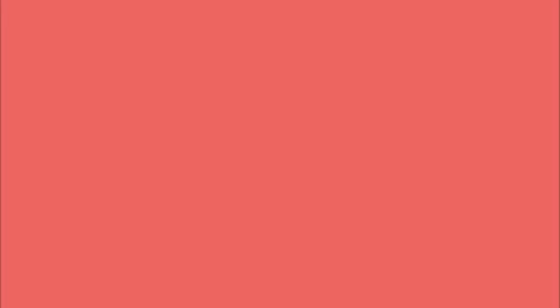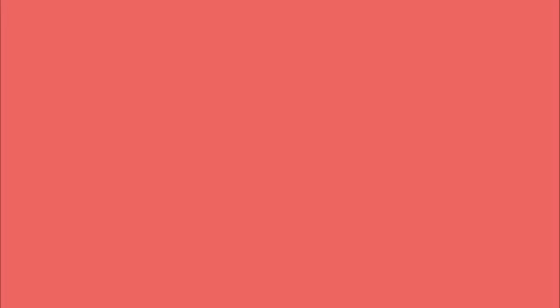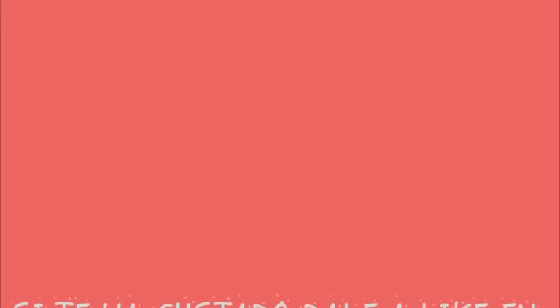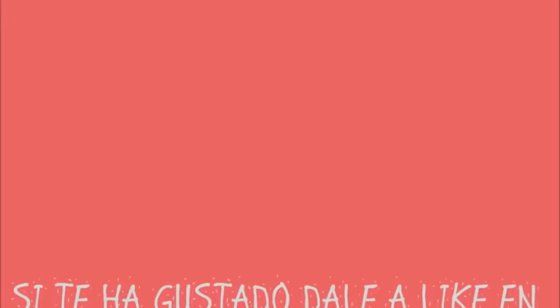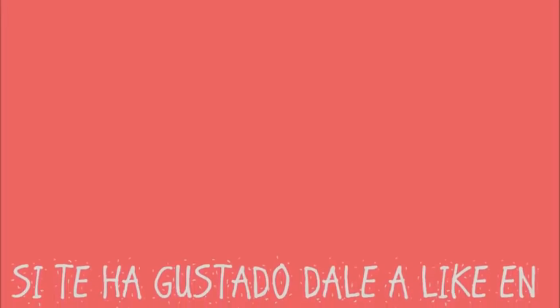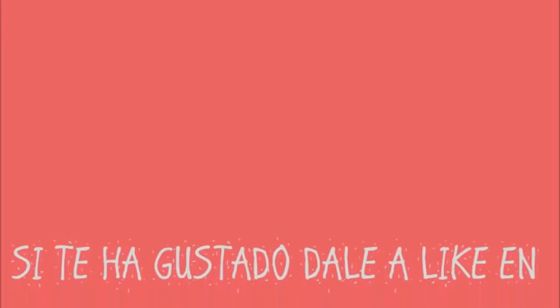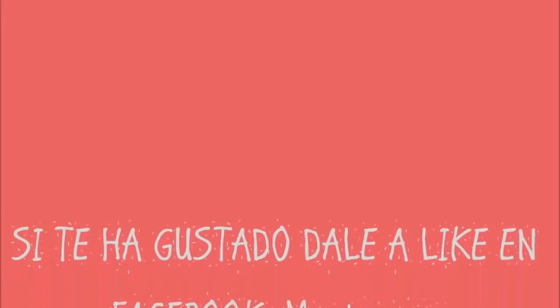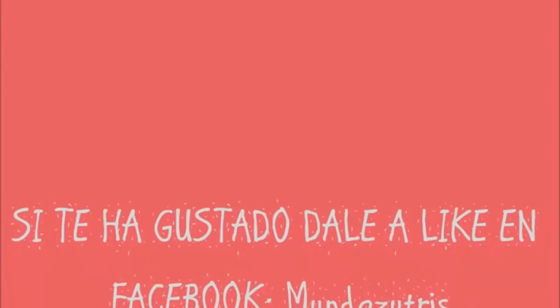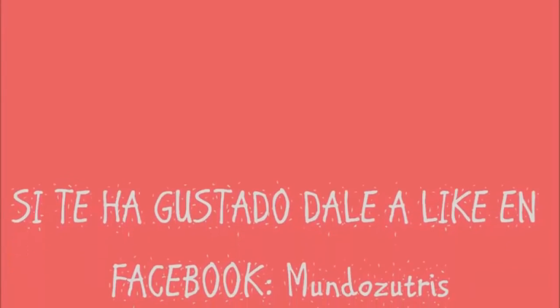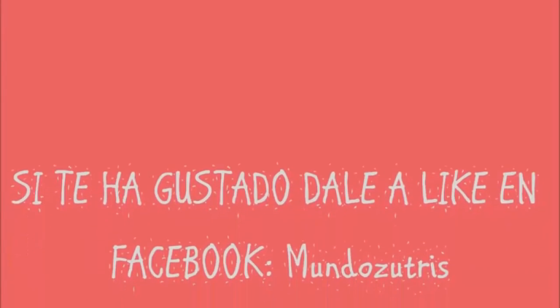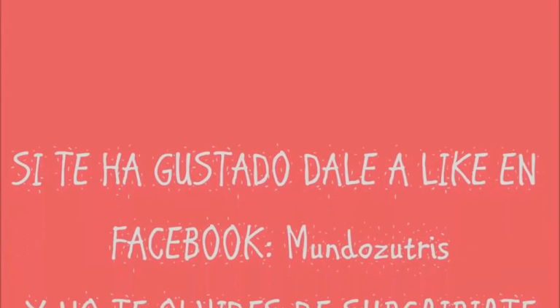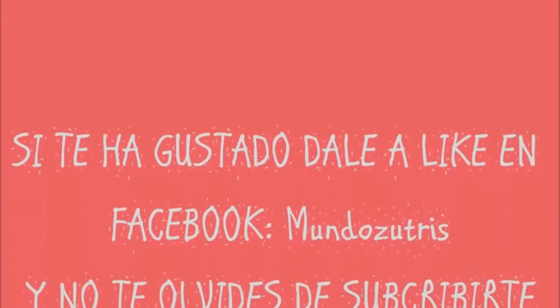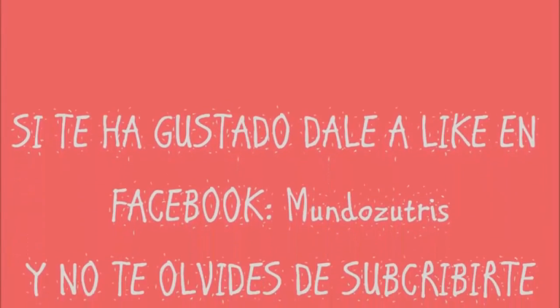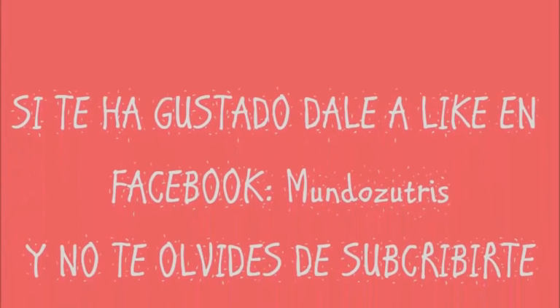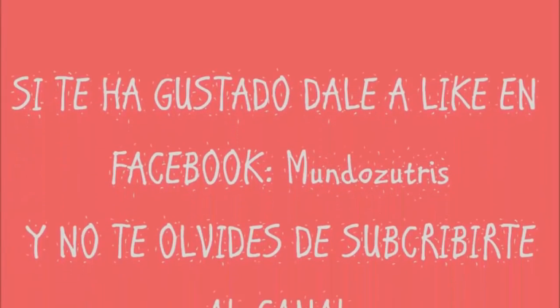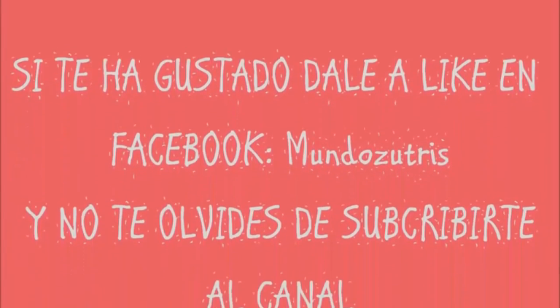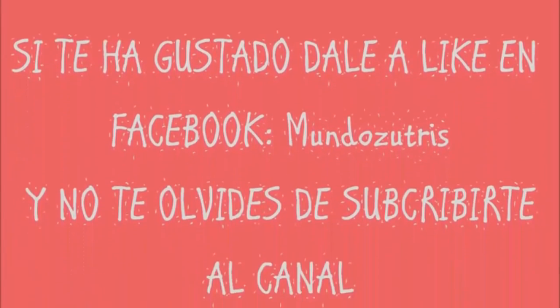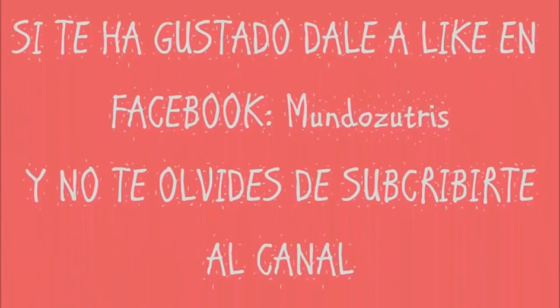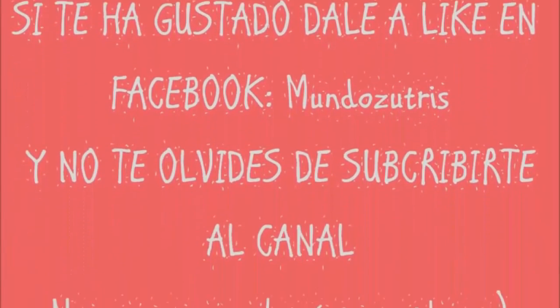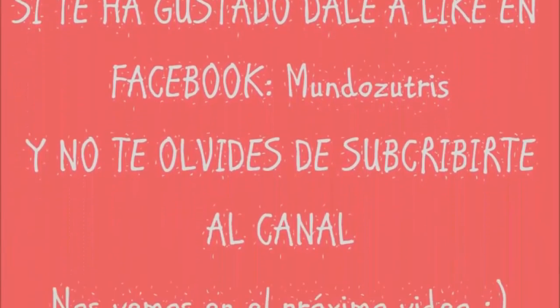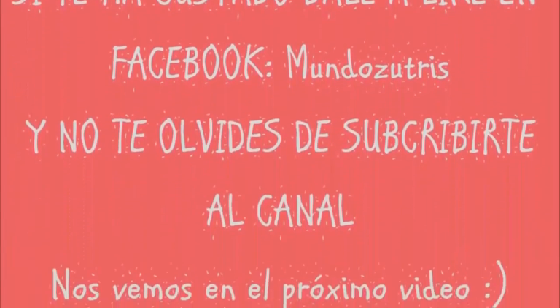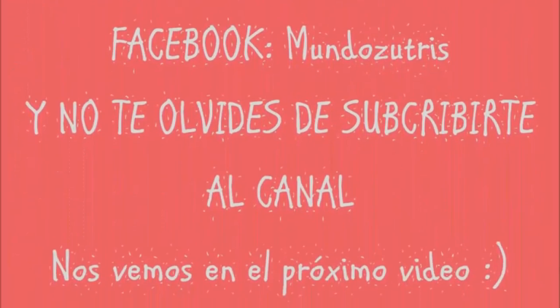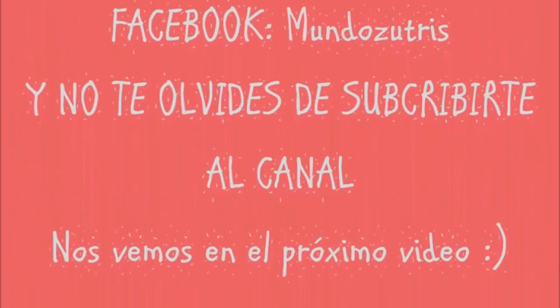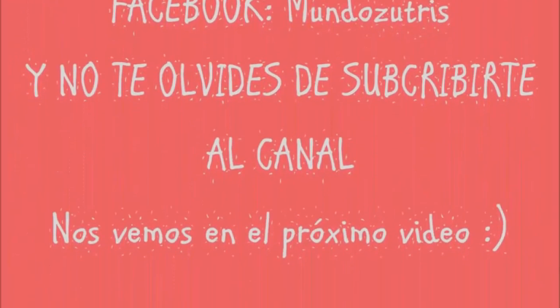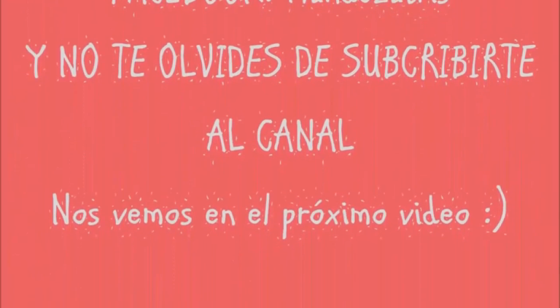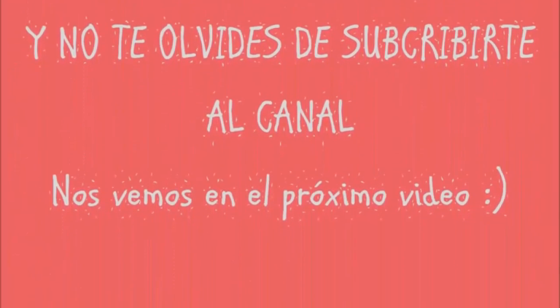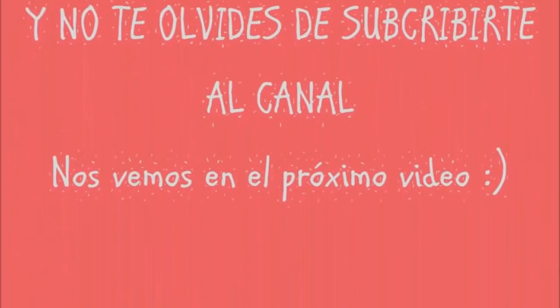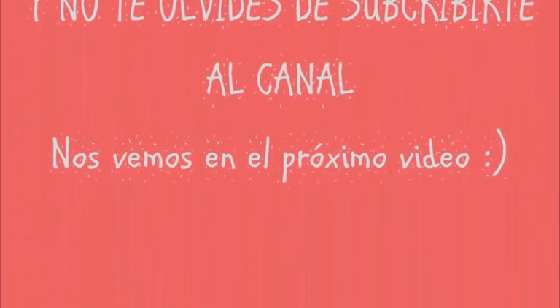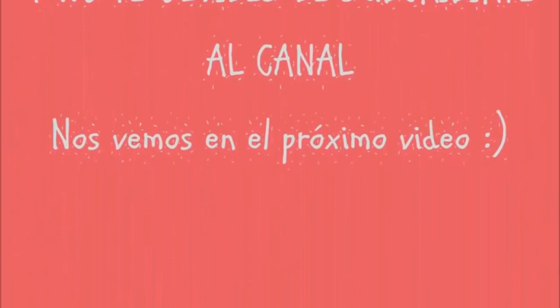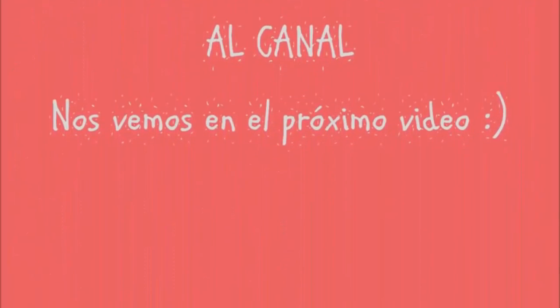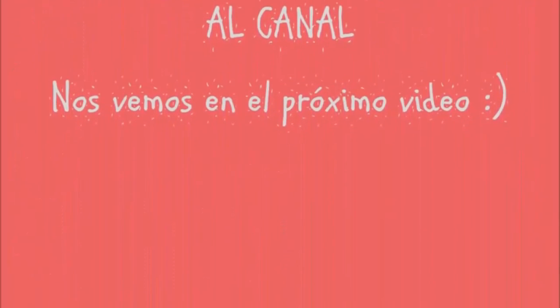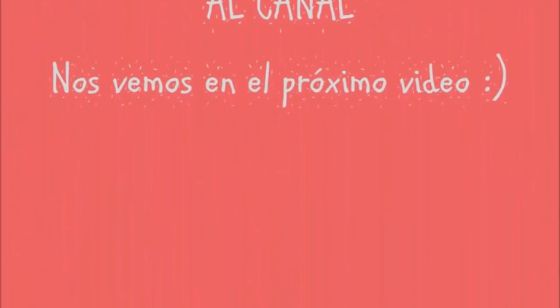I hope you like this video. Don't forget to subscribe and see you in the next video. Bye!